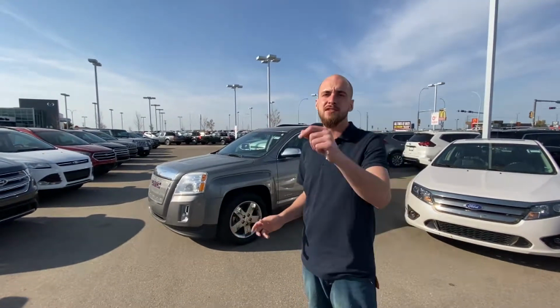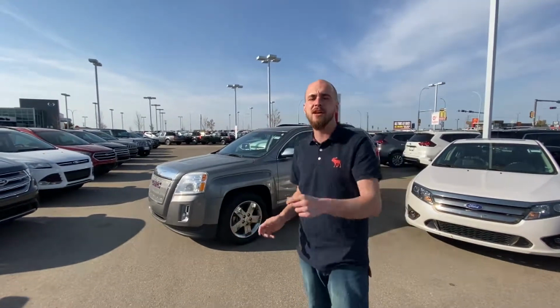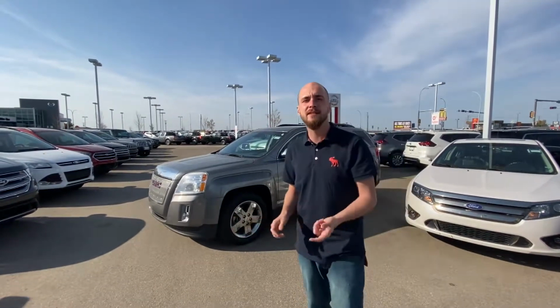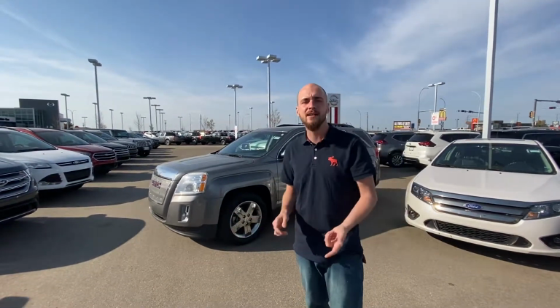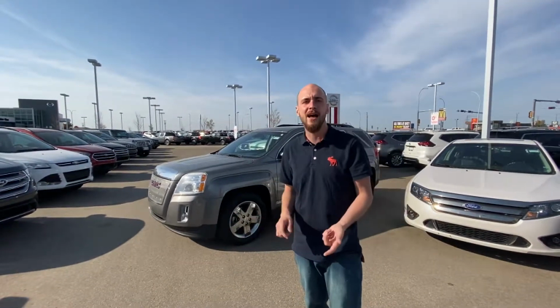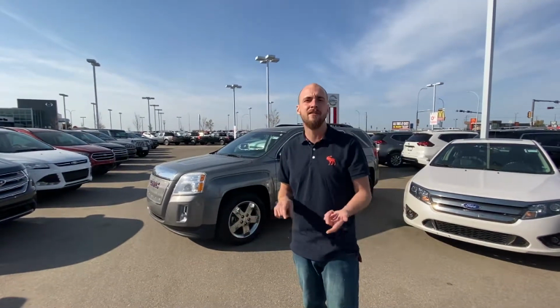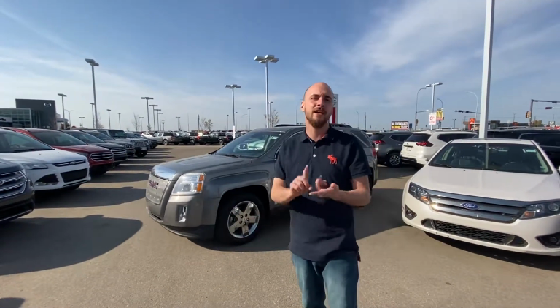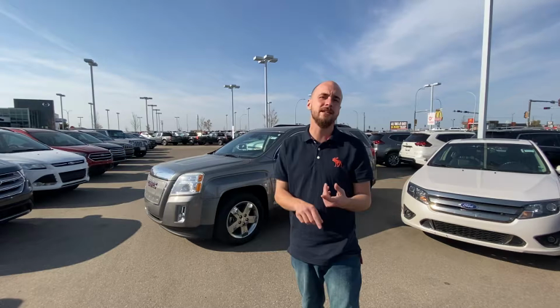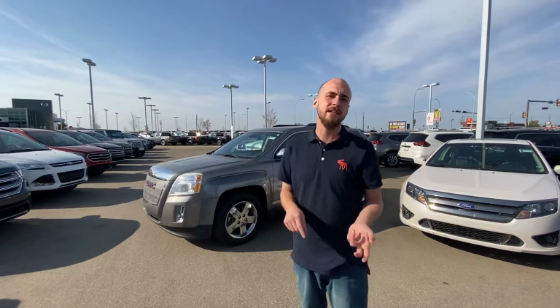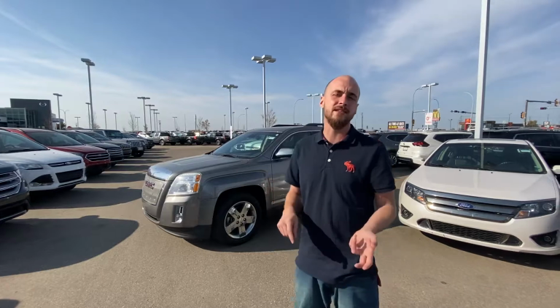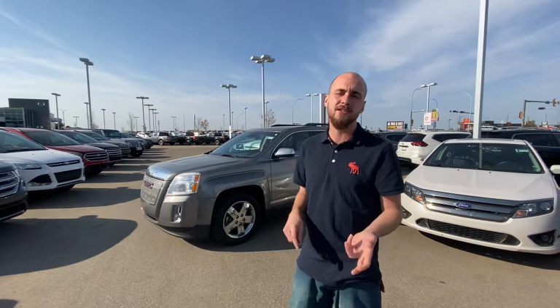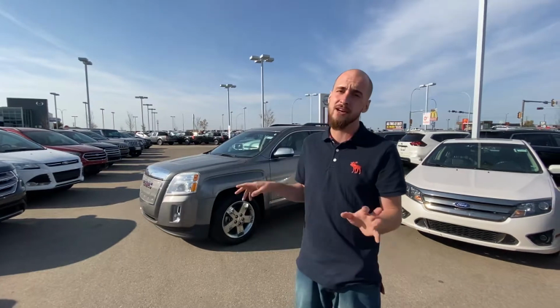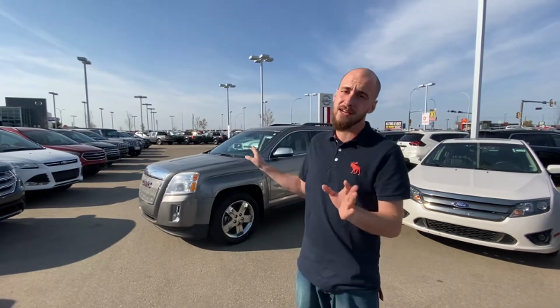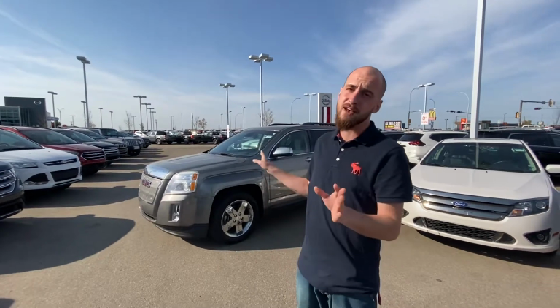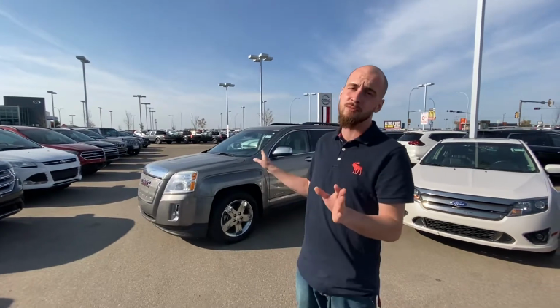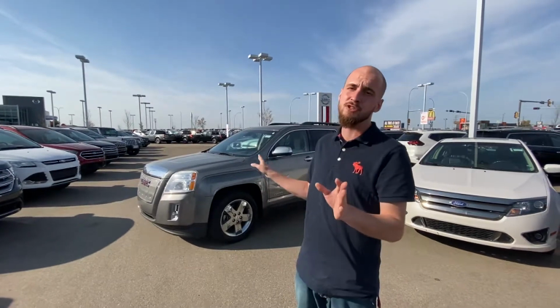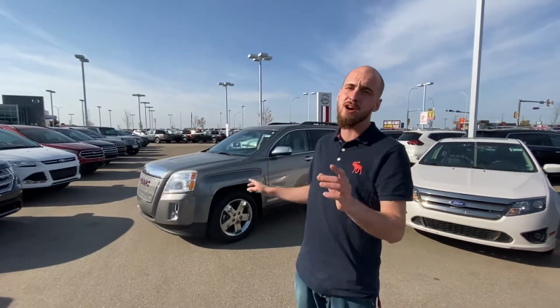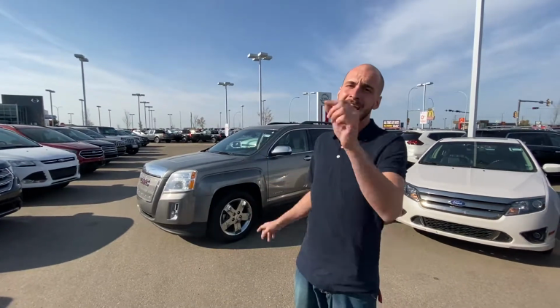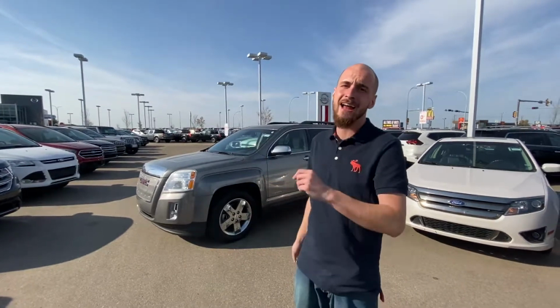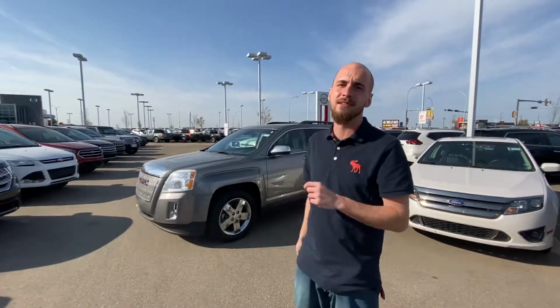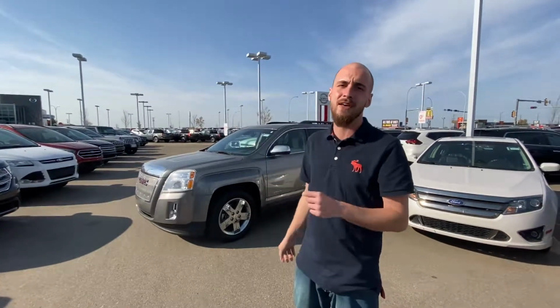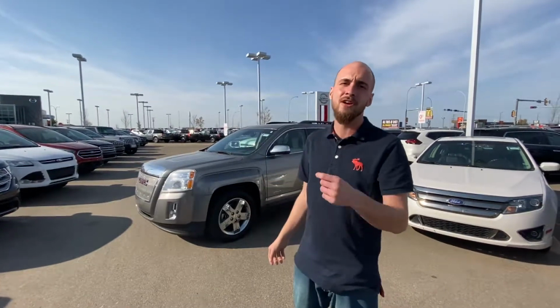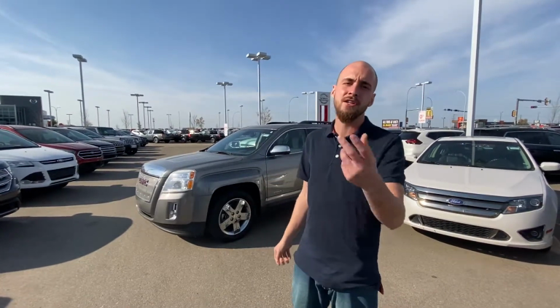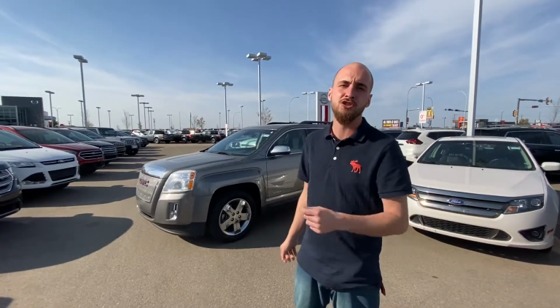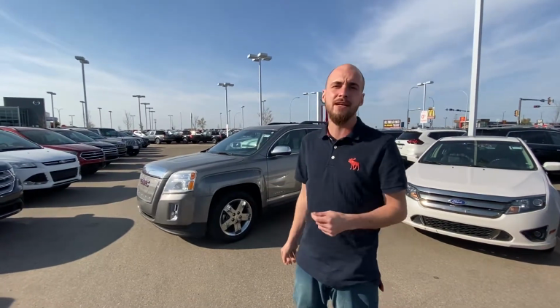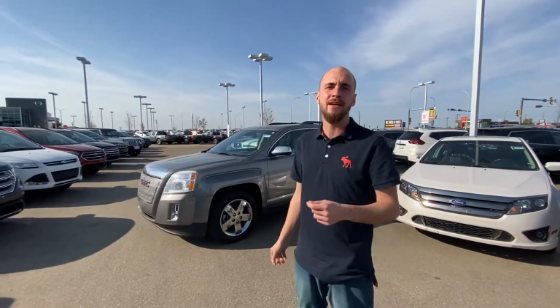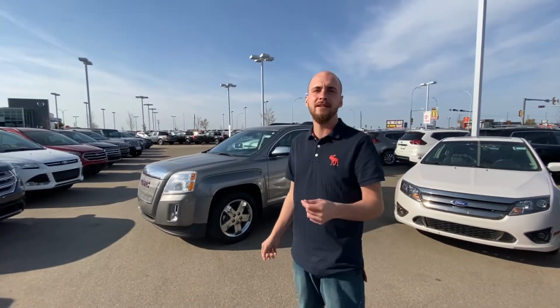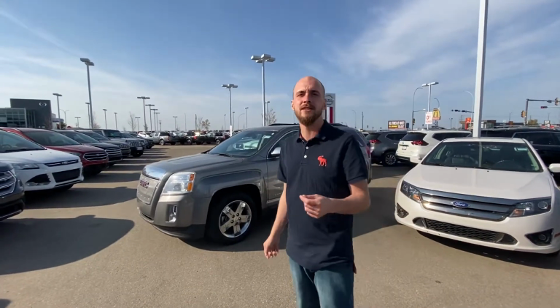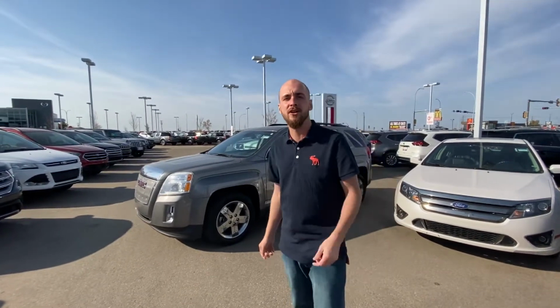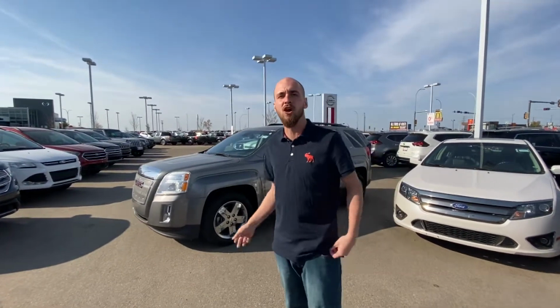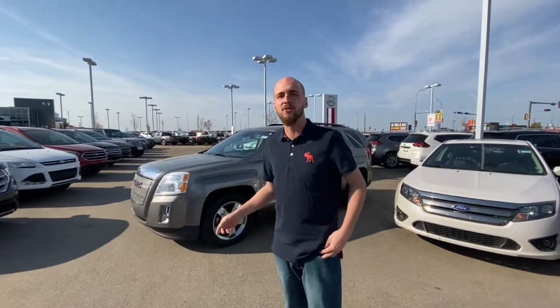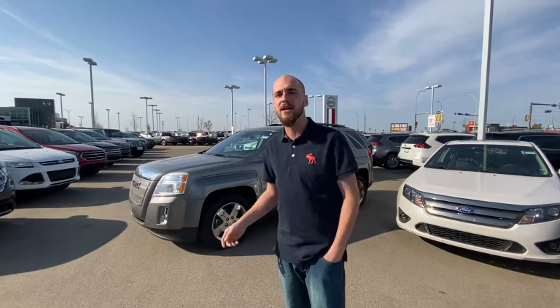To answer your questions: yes sir, it does have heated seats. Yes sir, it does have a remote start and leather touch screen interior on the radio.